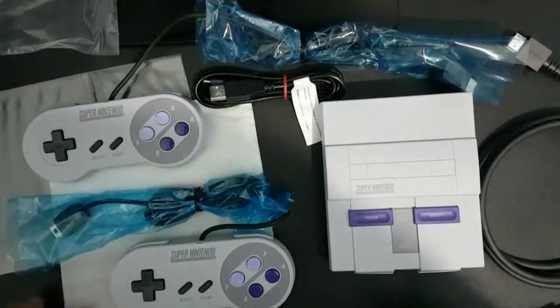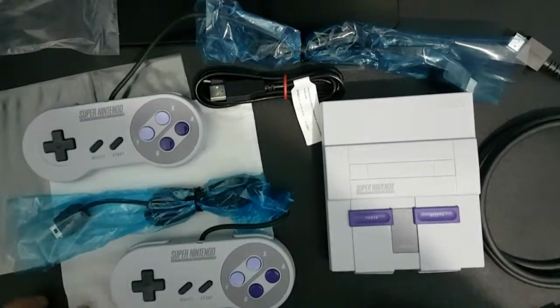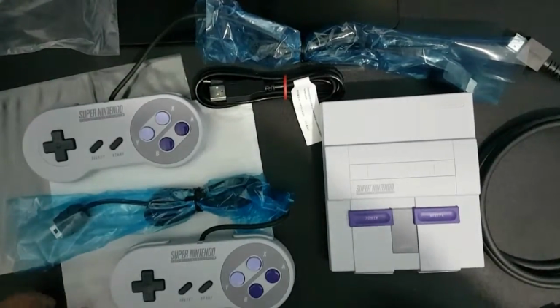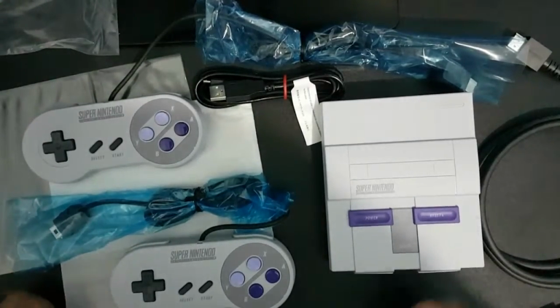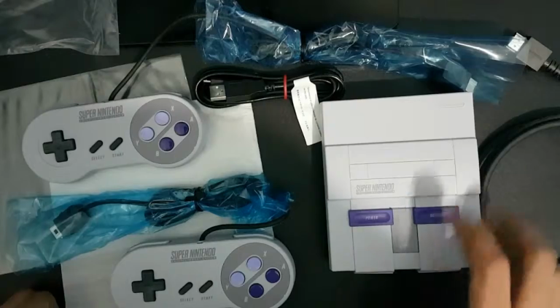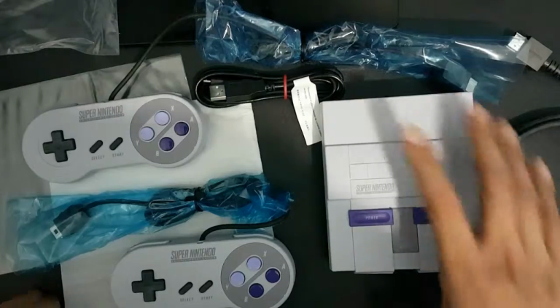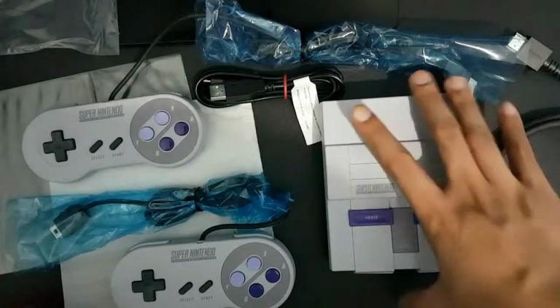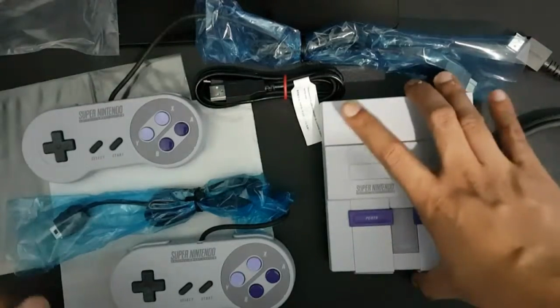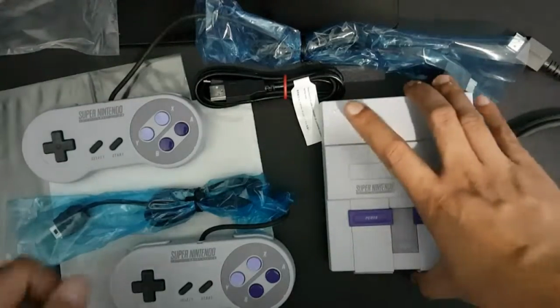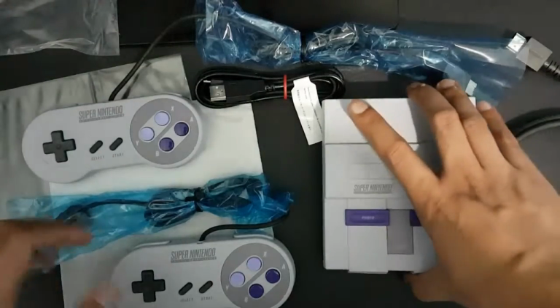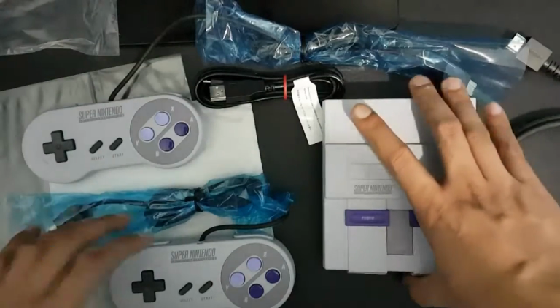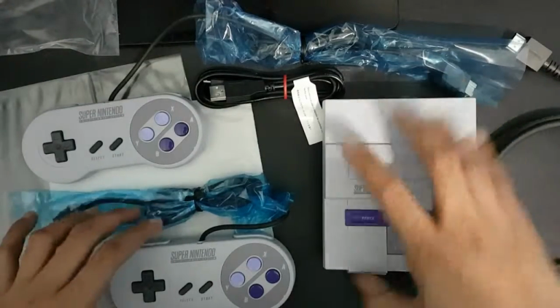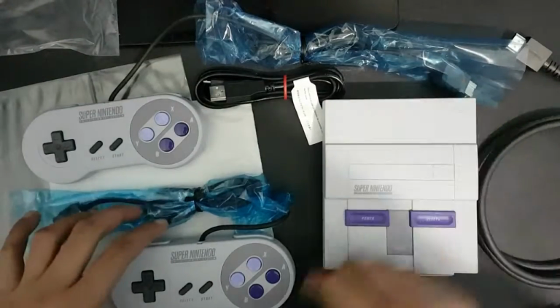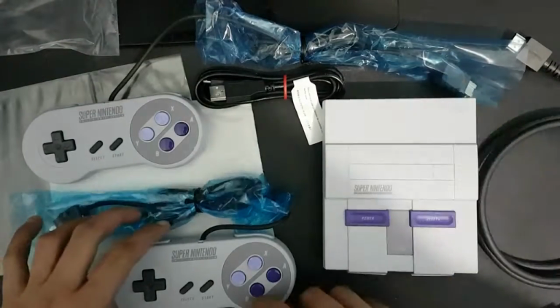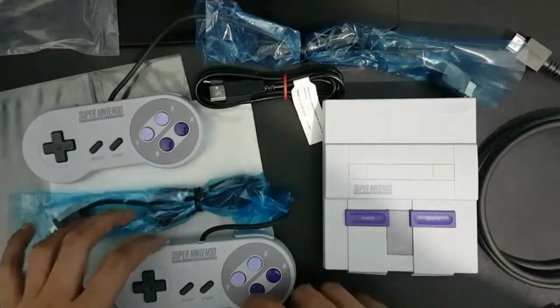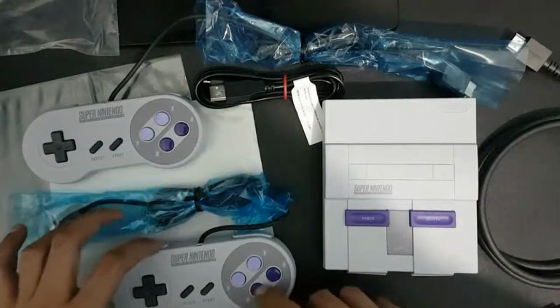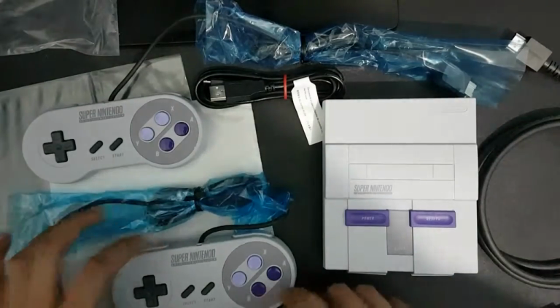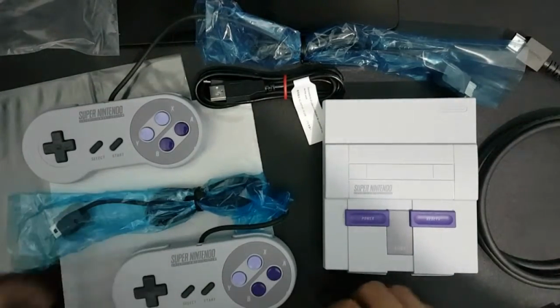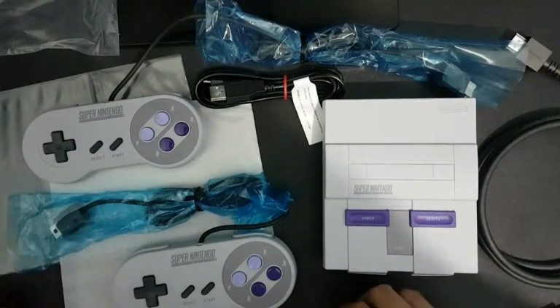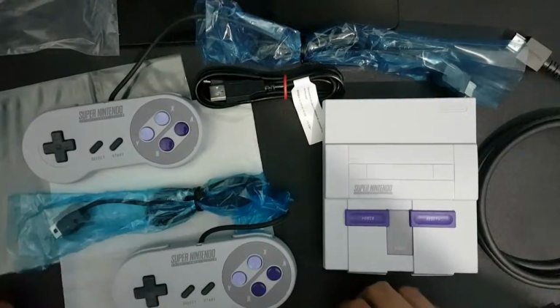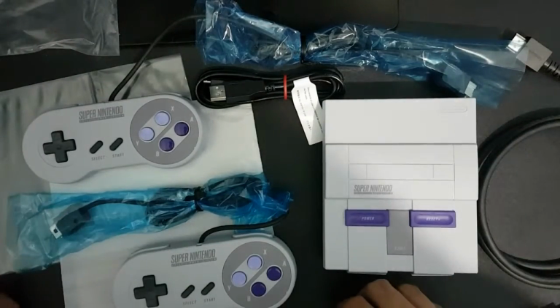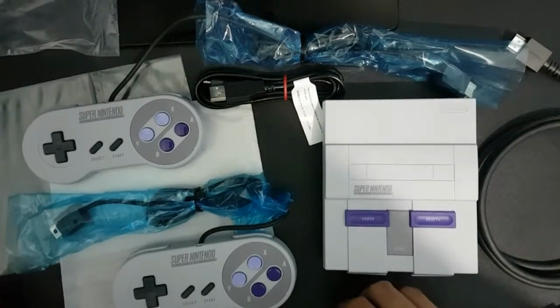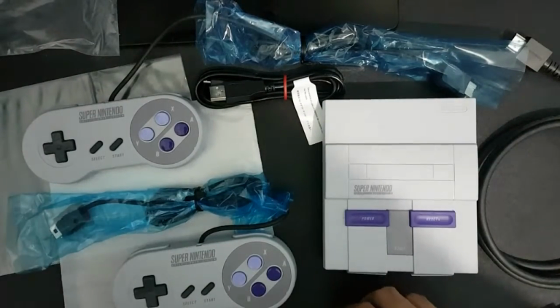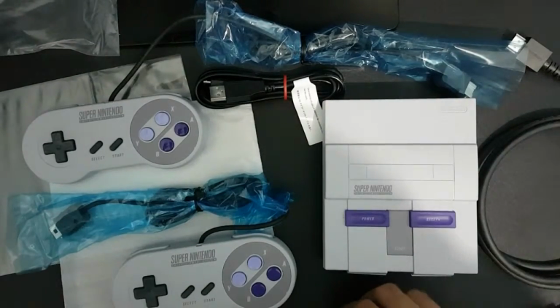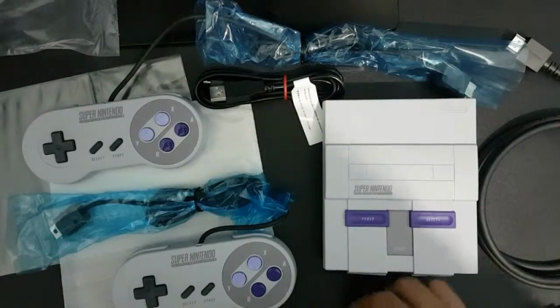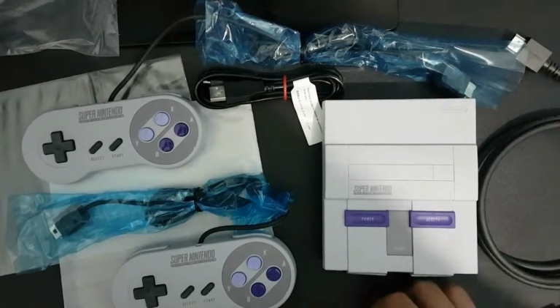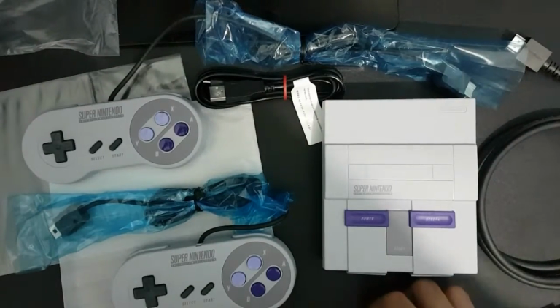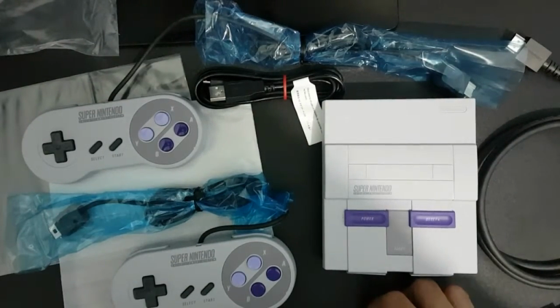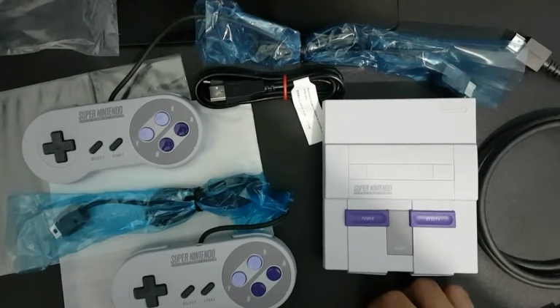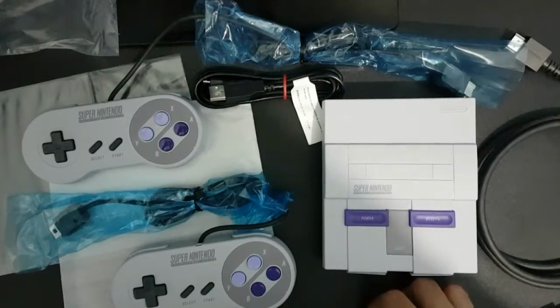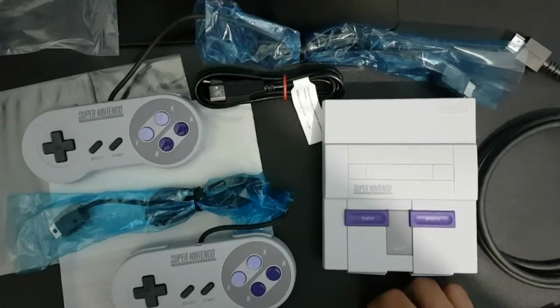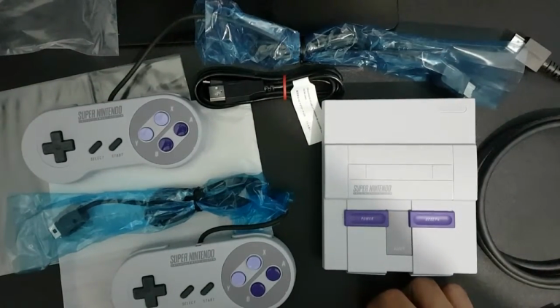That's the unboxing of the Super Nintendo Classic Edition. Thanks for watching!